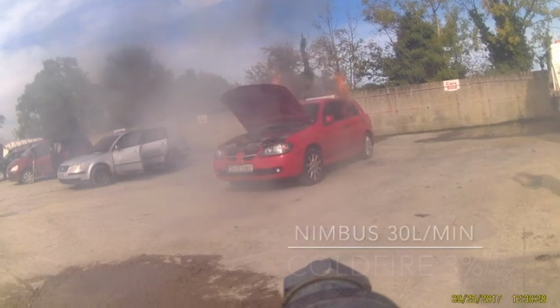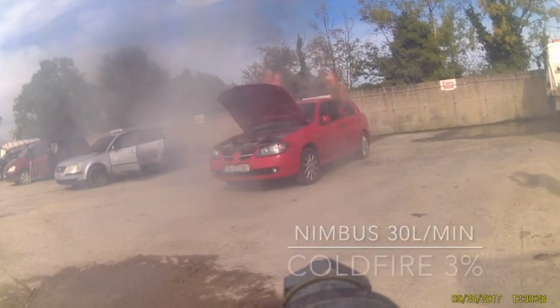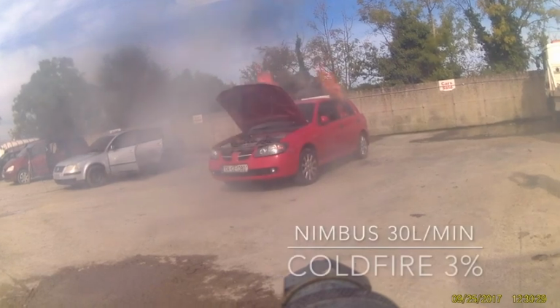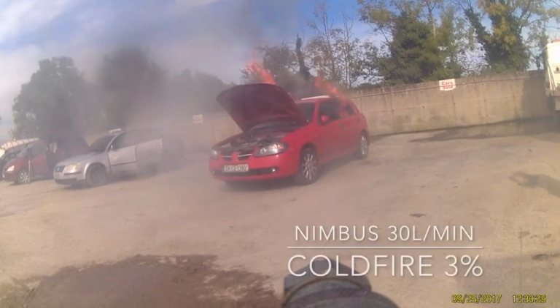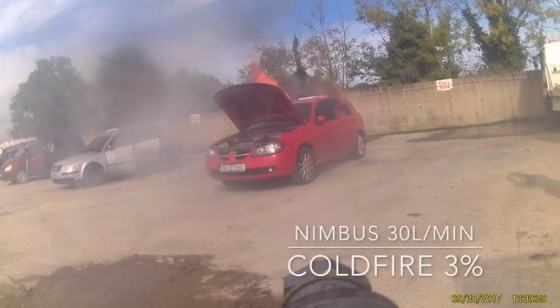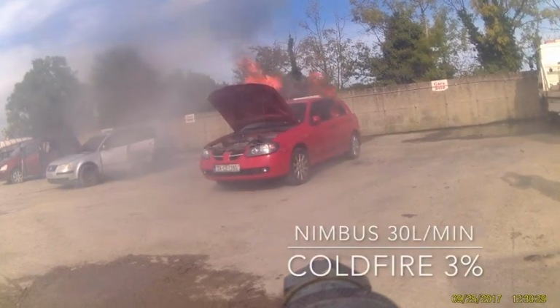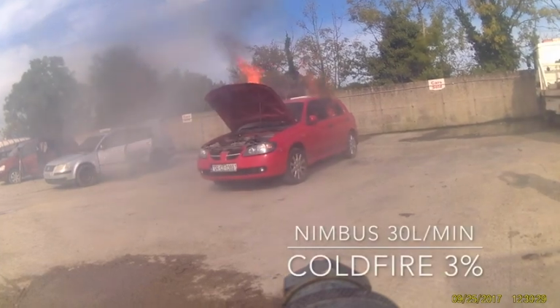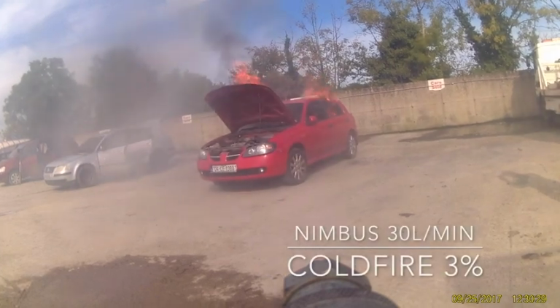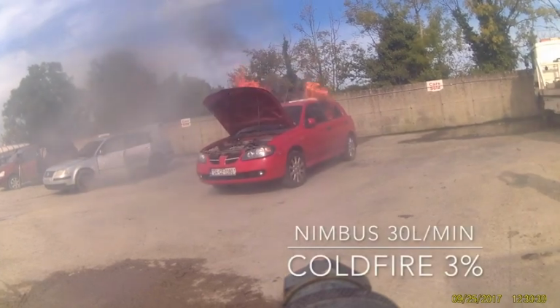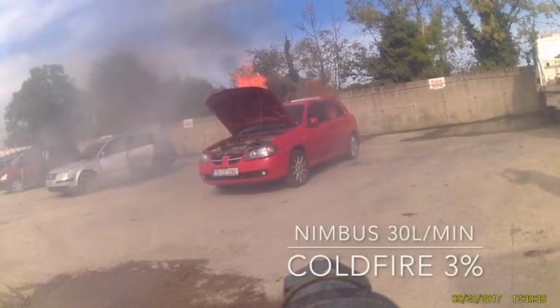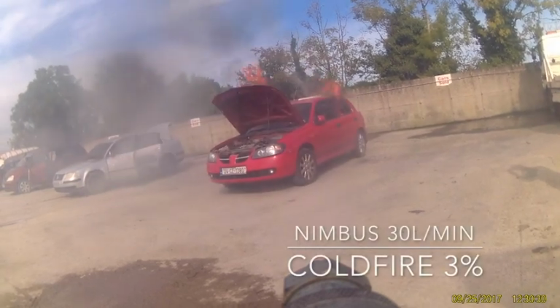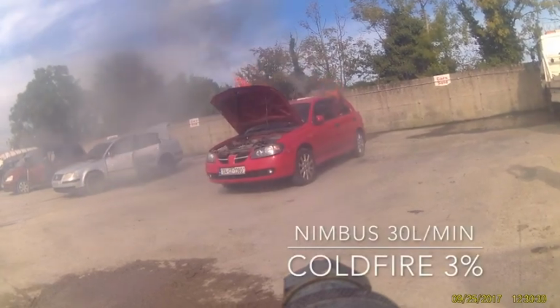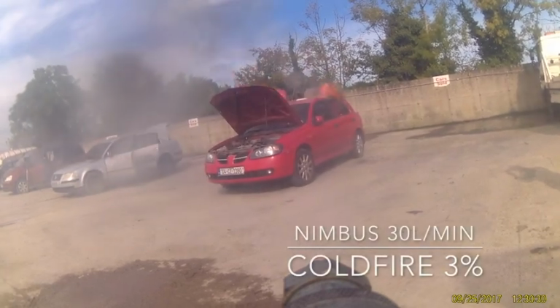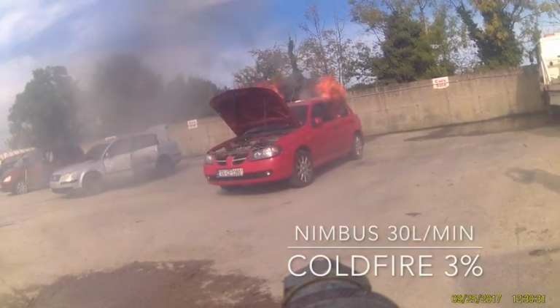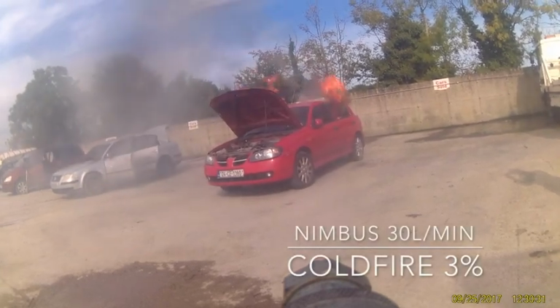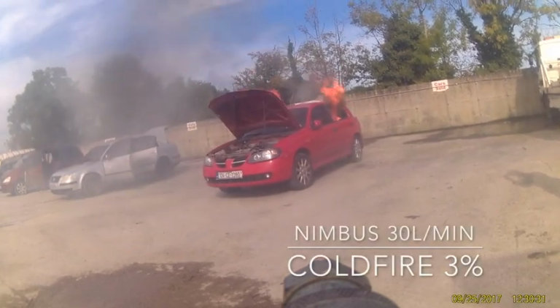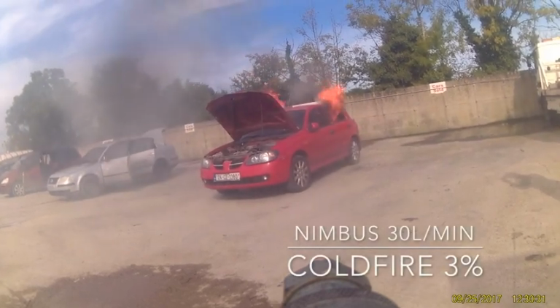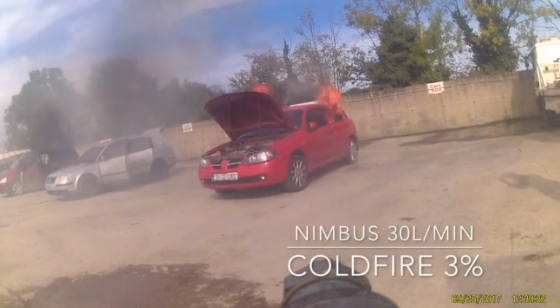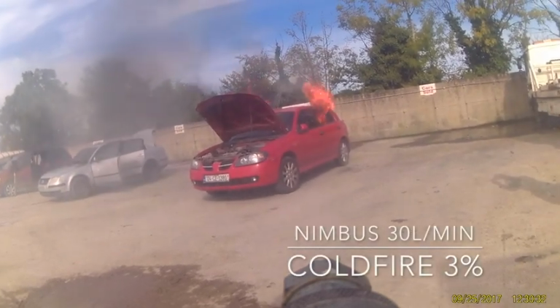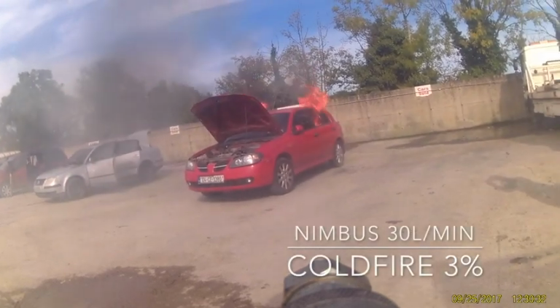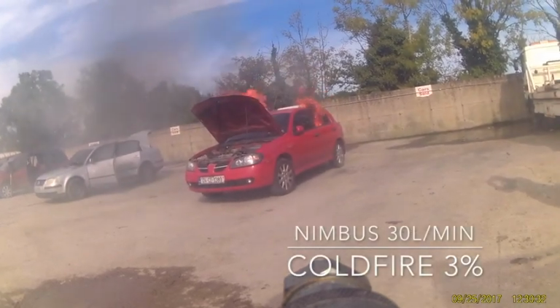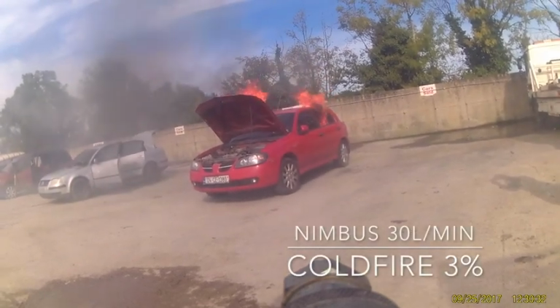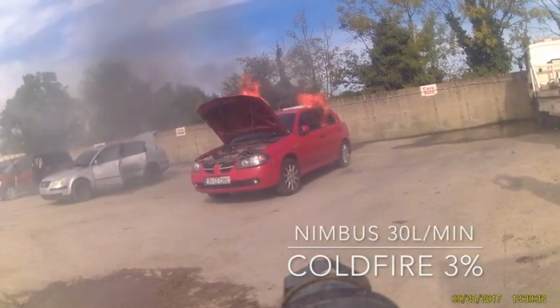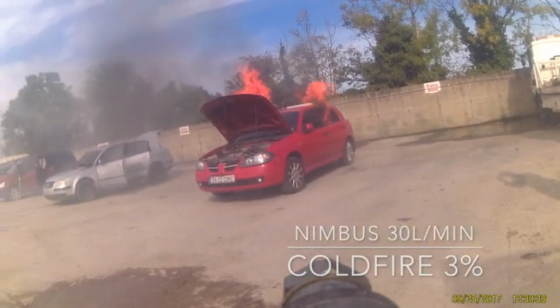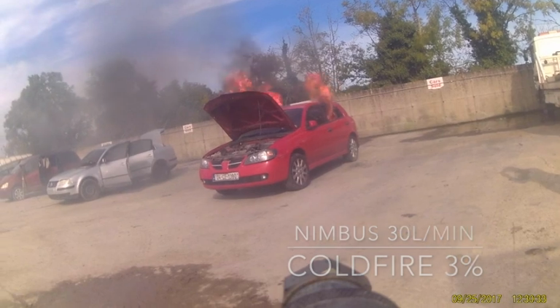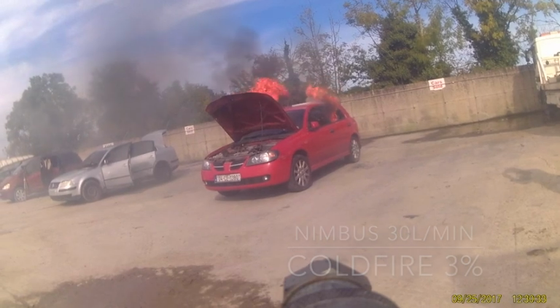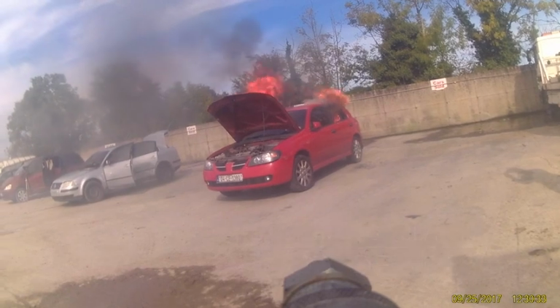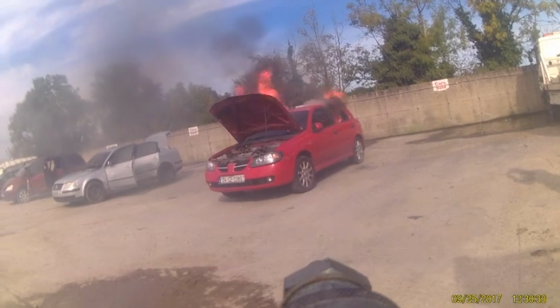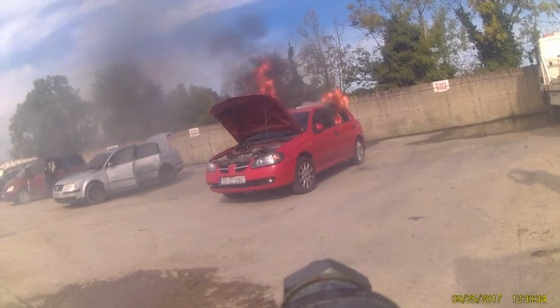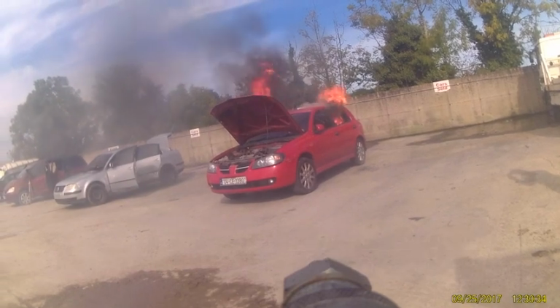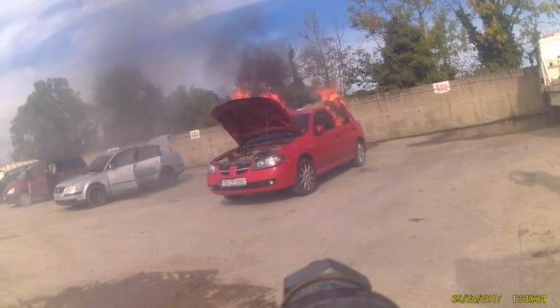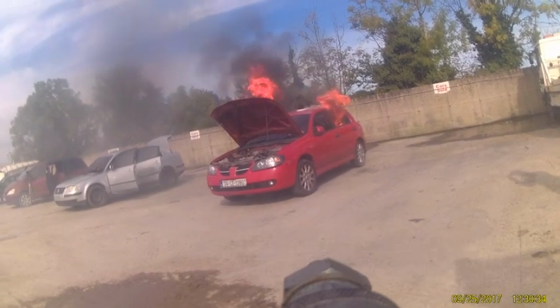Using the Nimbus 30 litre per minute 300 bar unit with a cold fire additive at 3%.